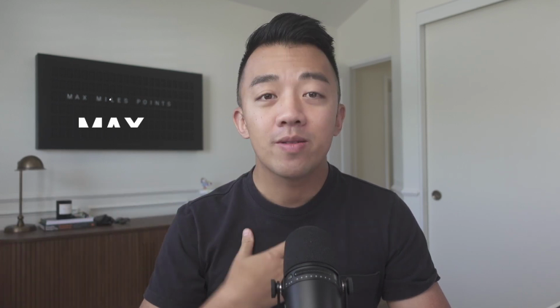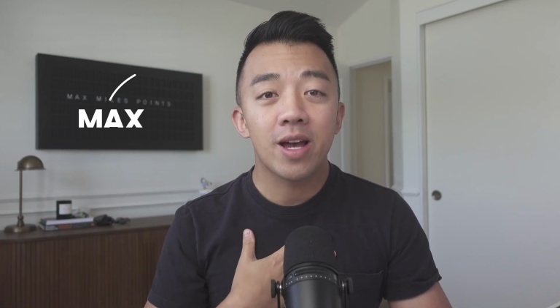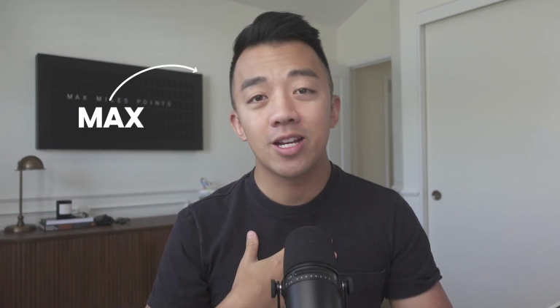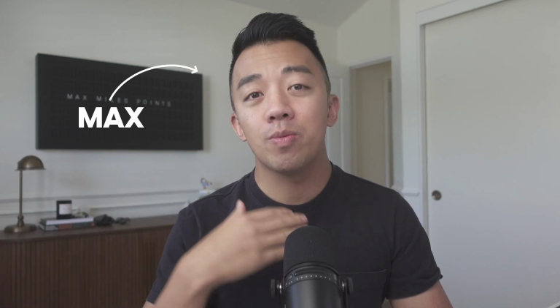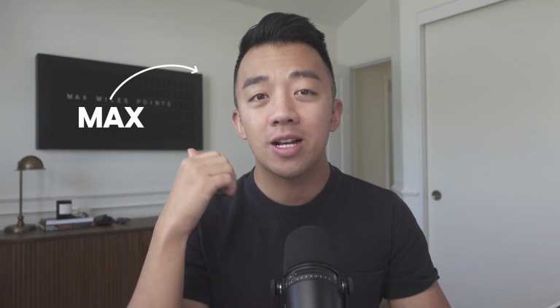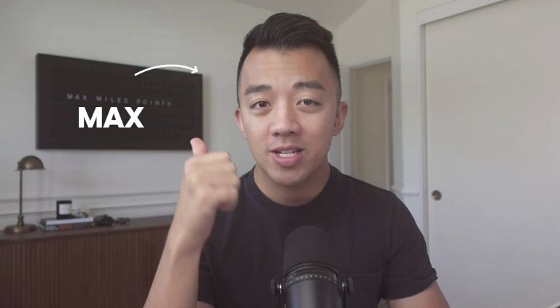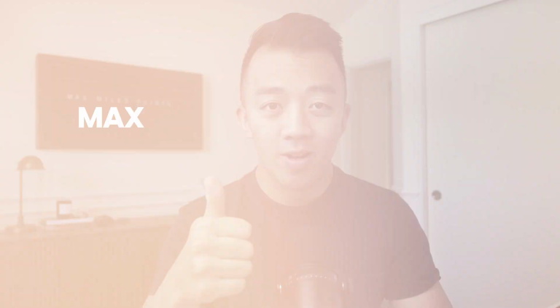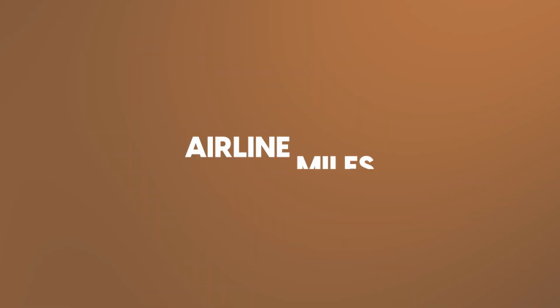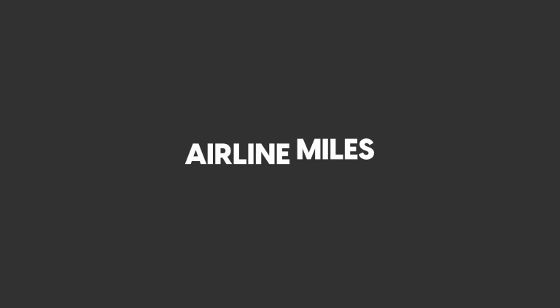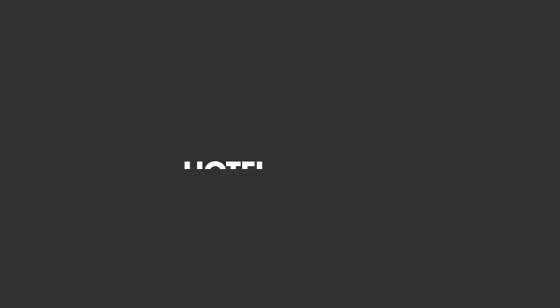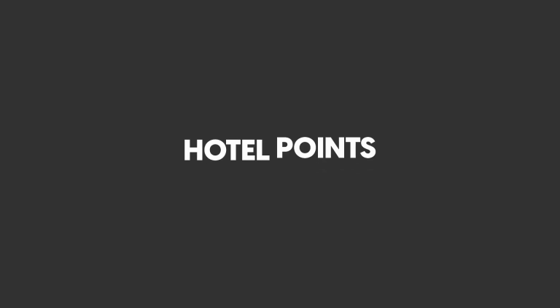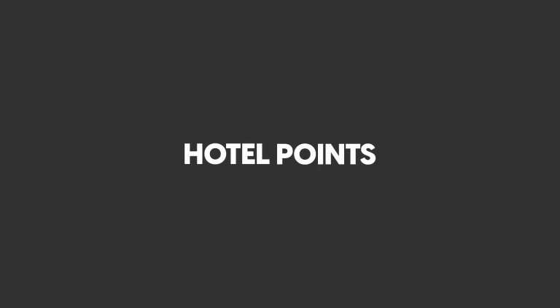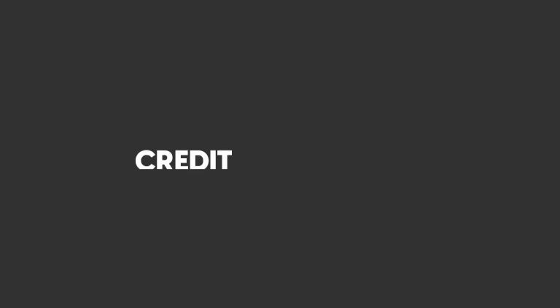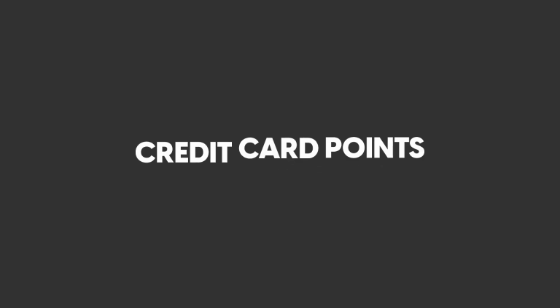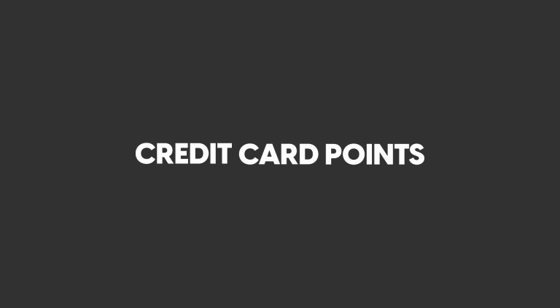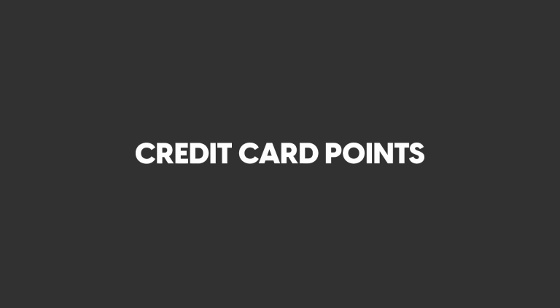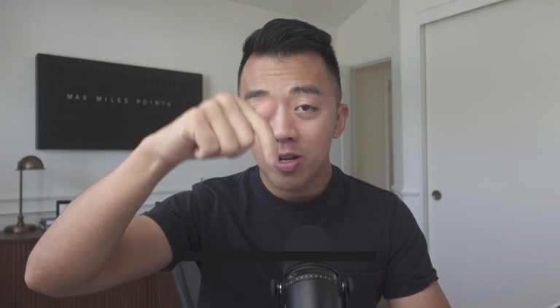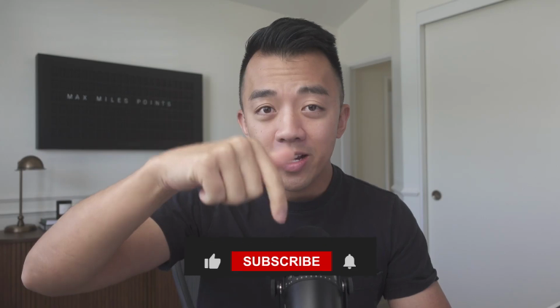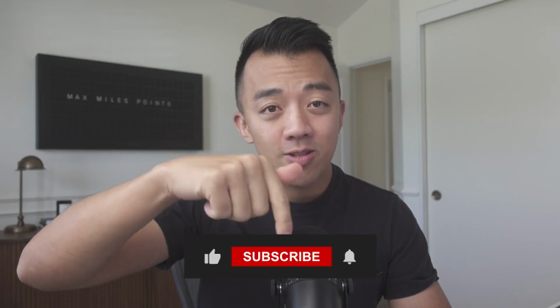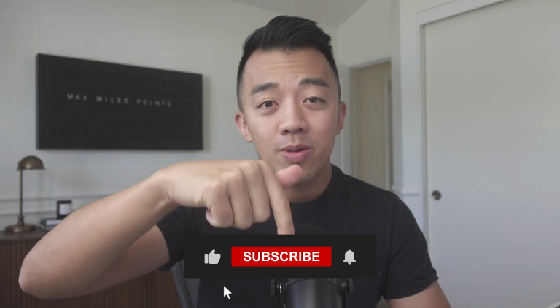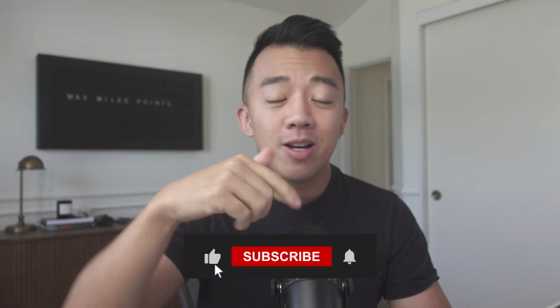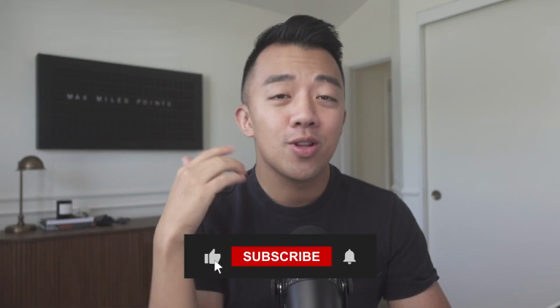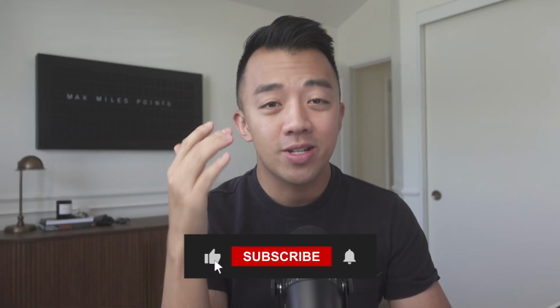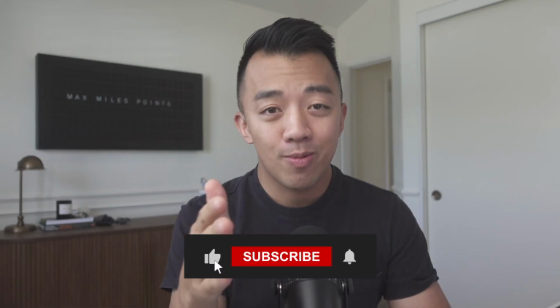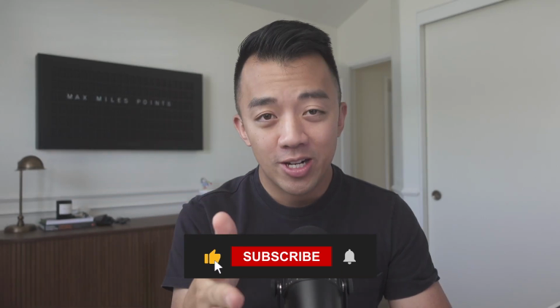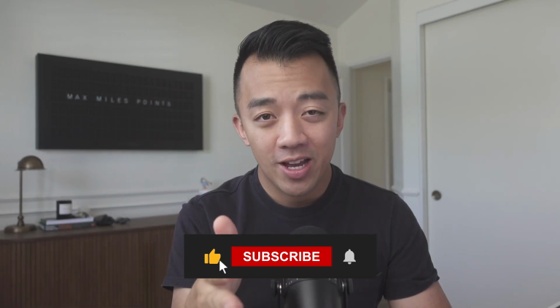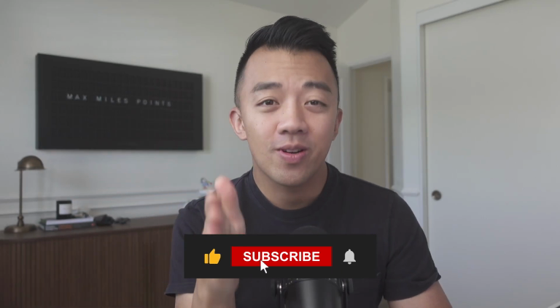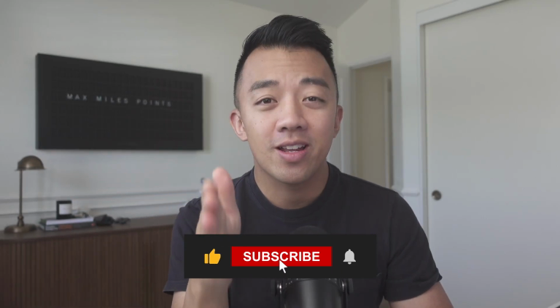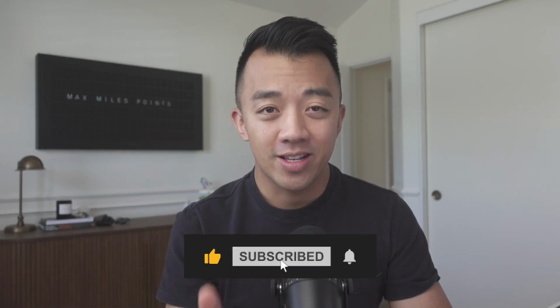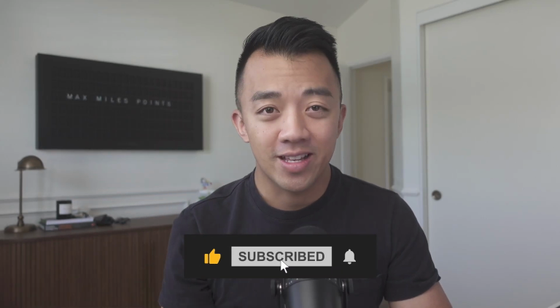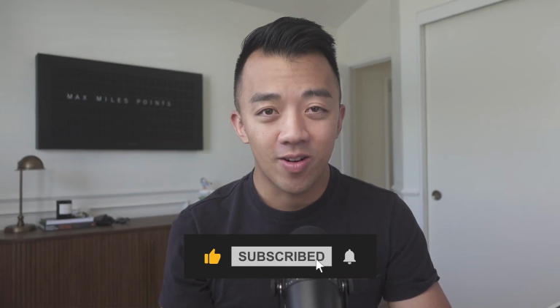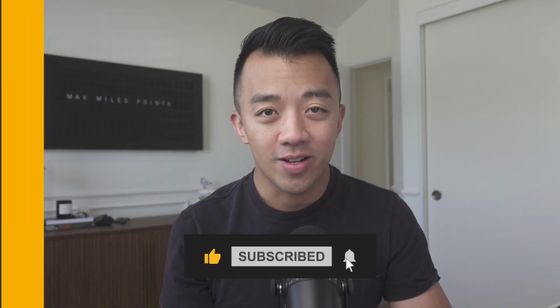My name is Max, and I help people maximize their airline miles, hotel points, and credit card points. Remember to hit the like and subscribe button down below — it does help with my channel, and let's get started.